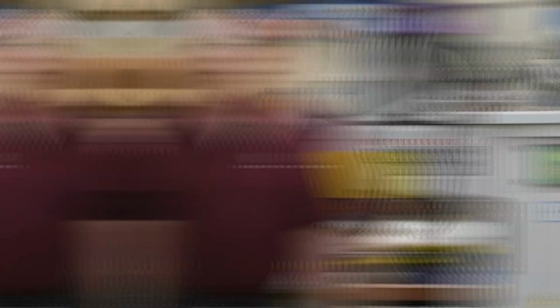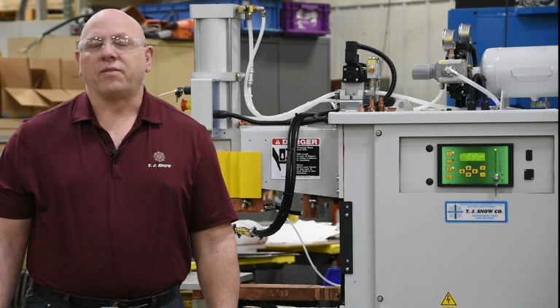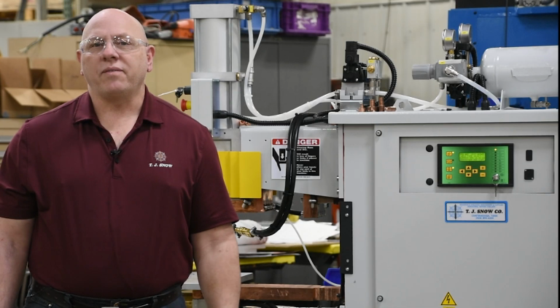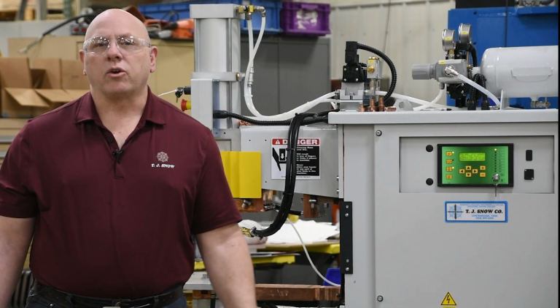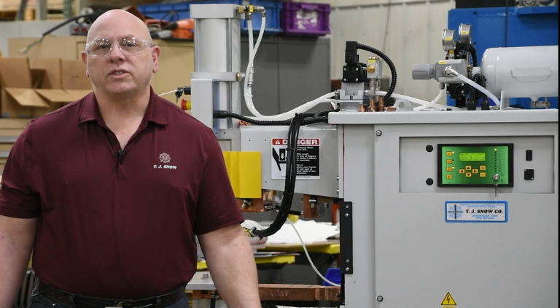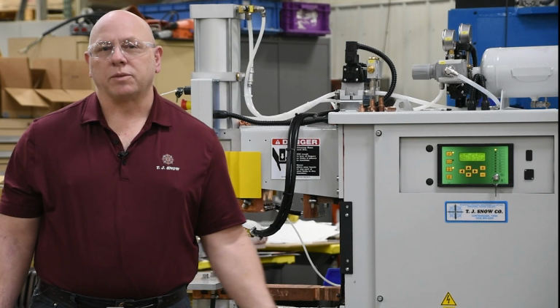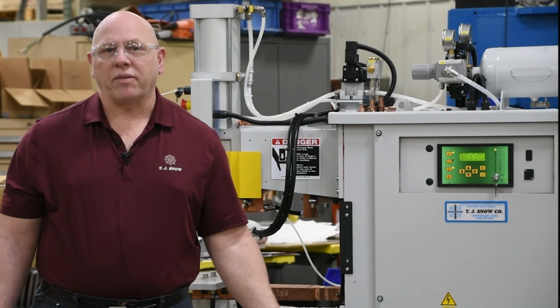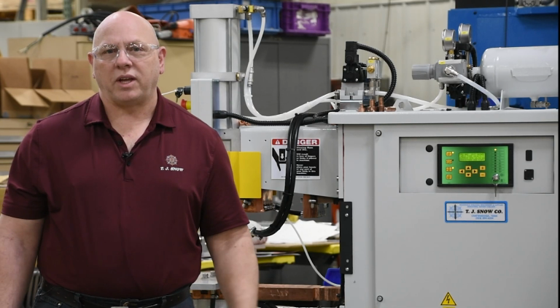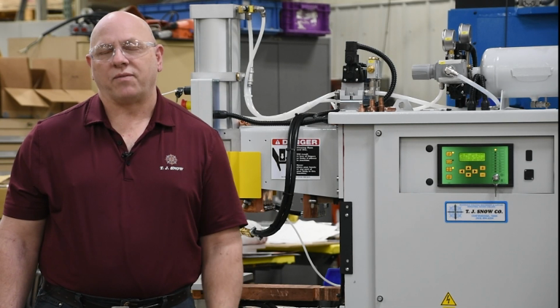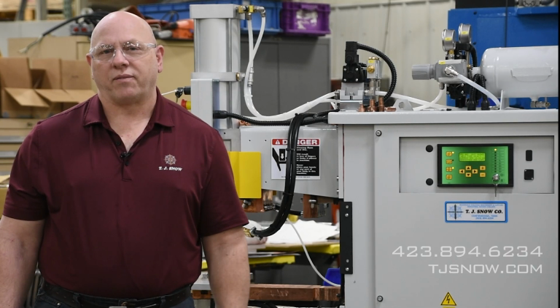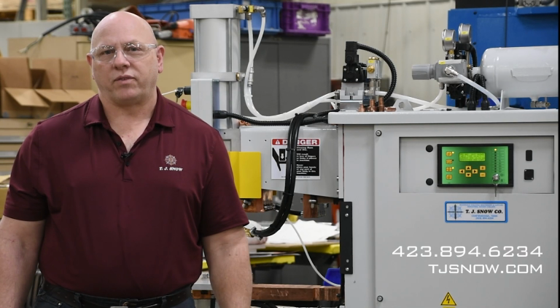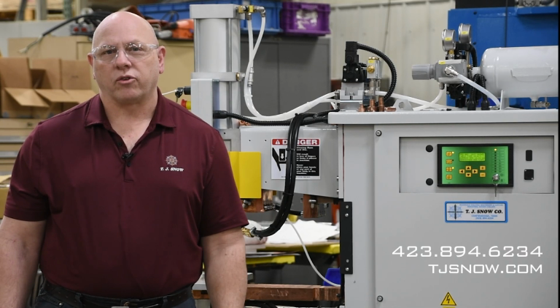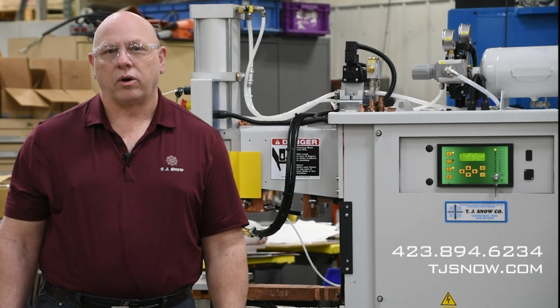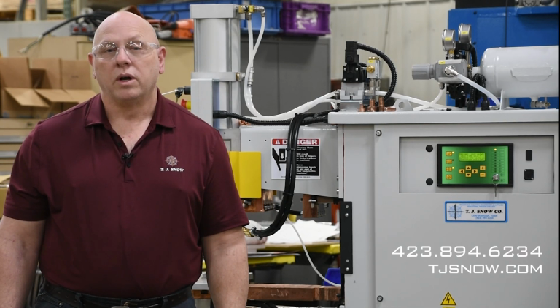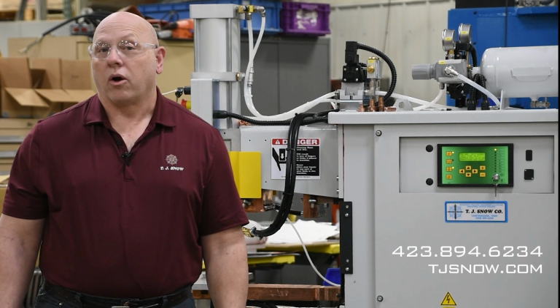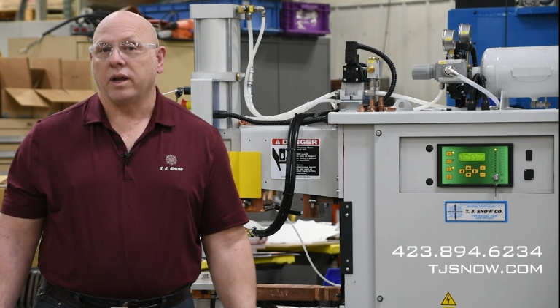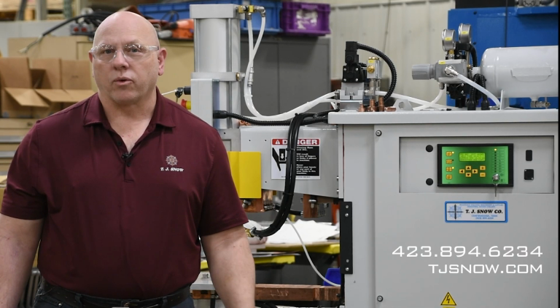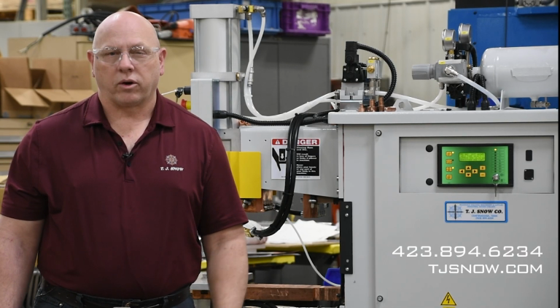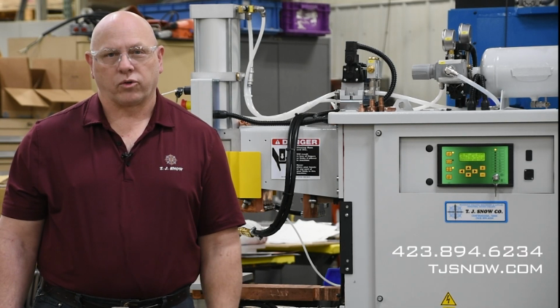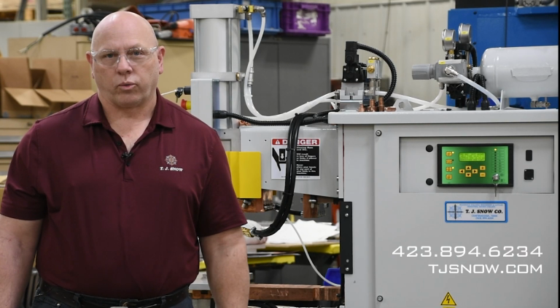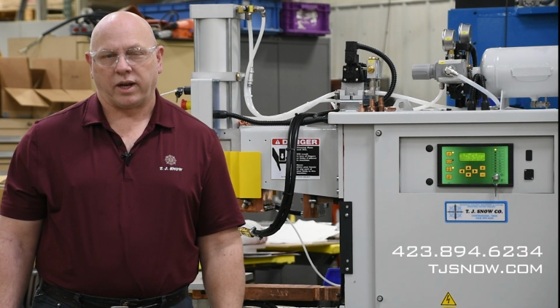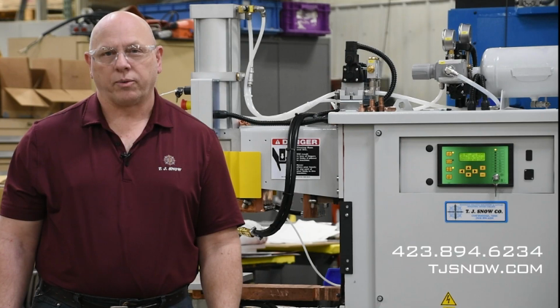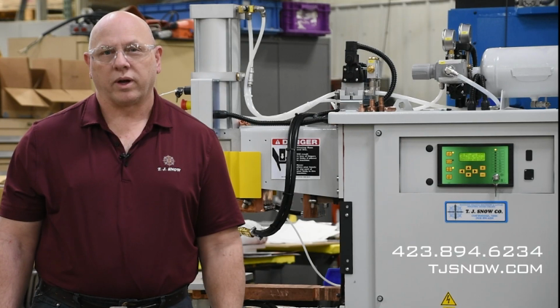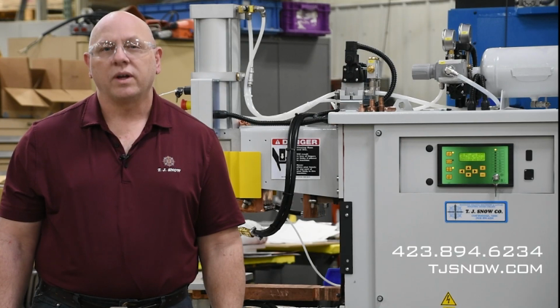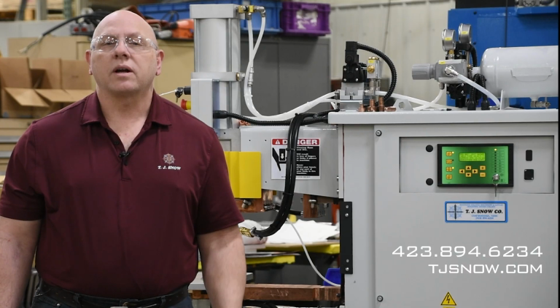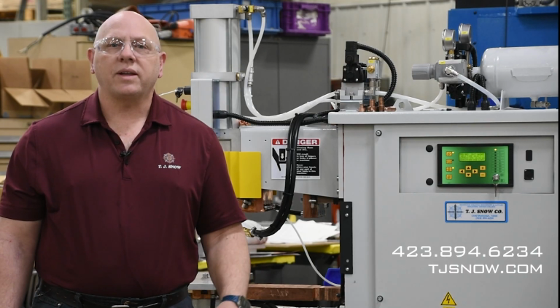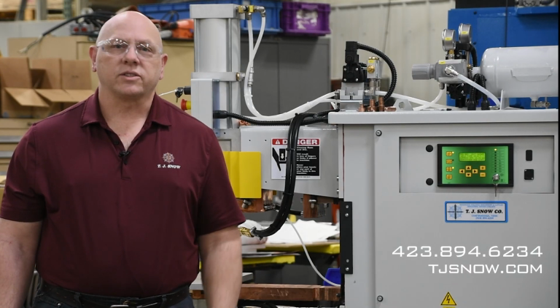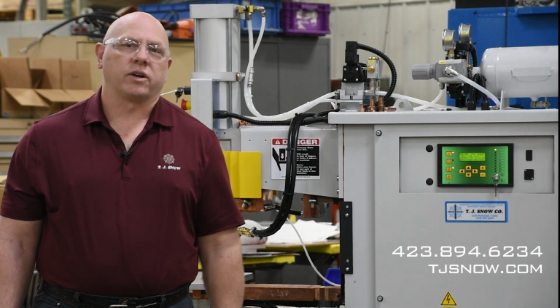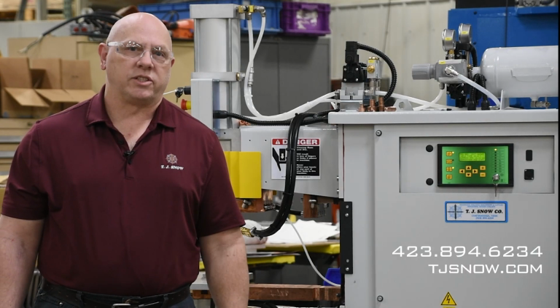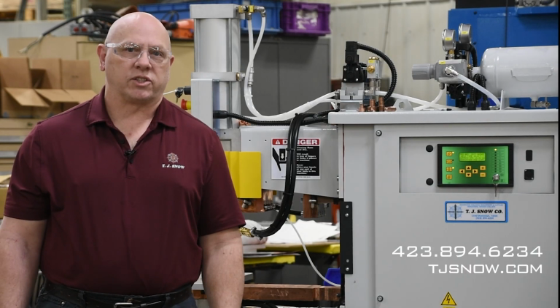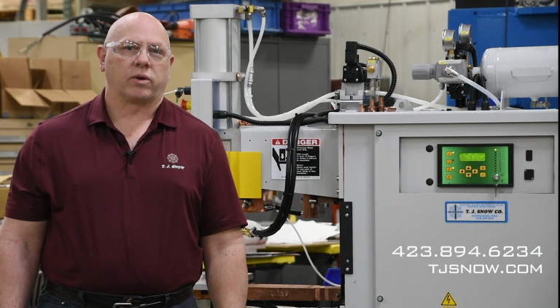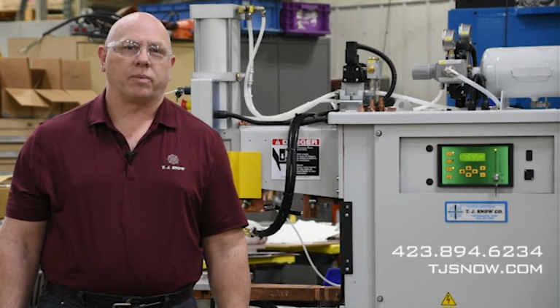If you have any questions about the TE-550 control or any other weld control that we could help you with, contact us here at TJ Snow Company.